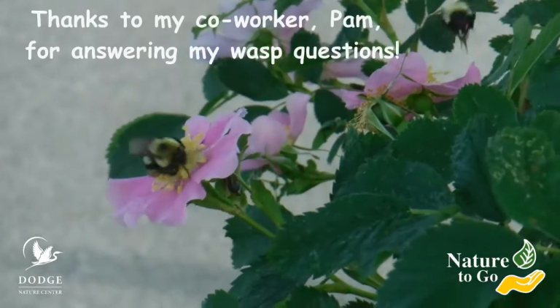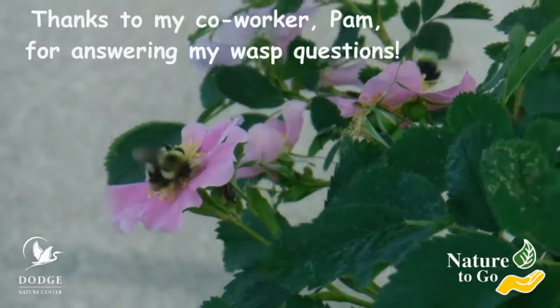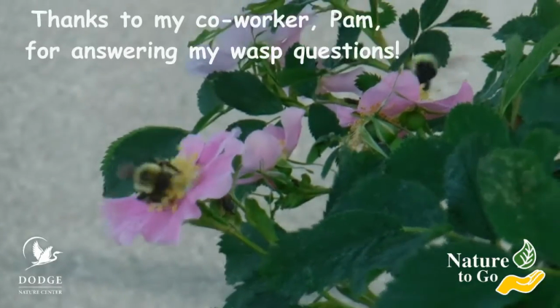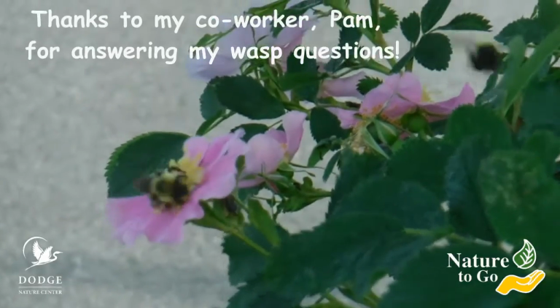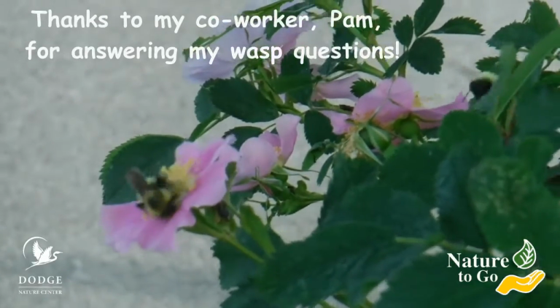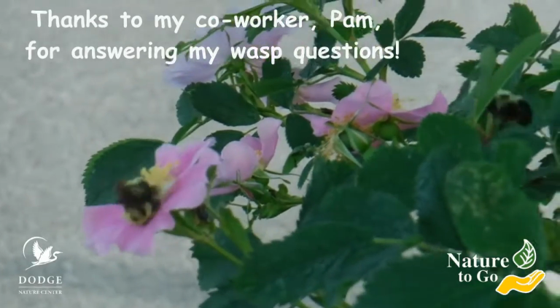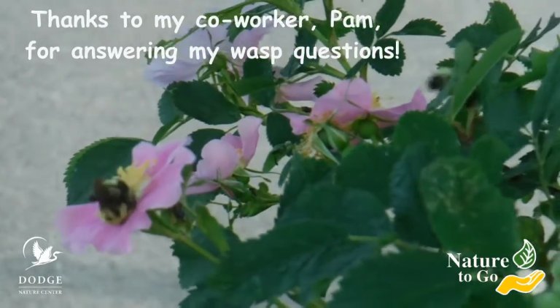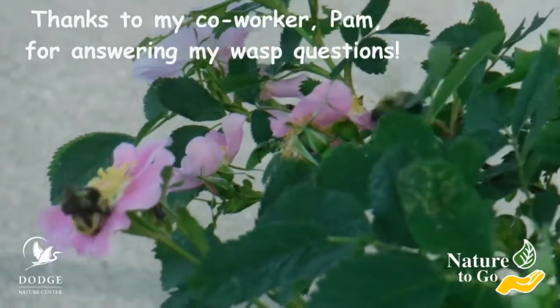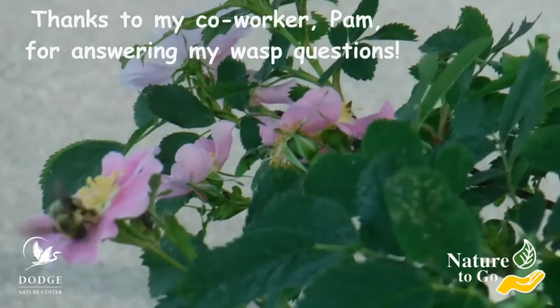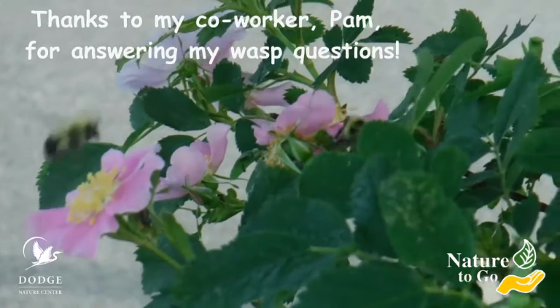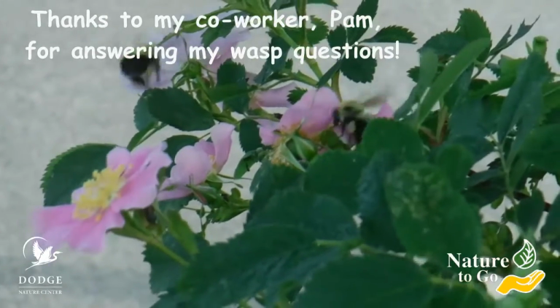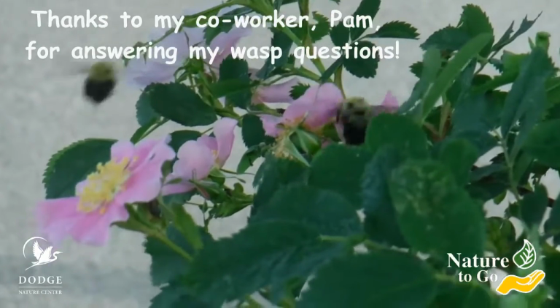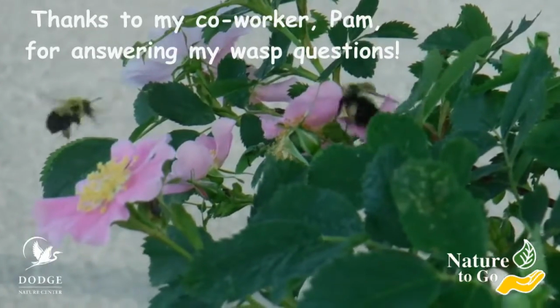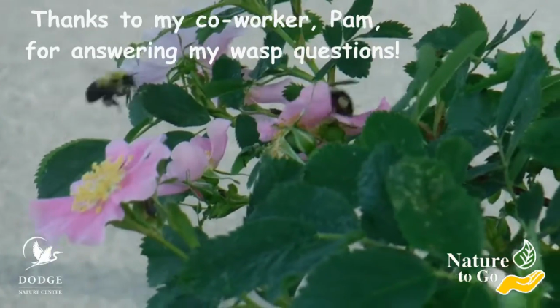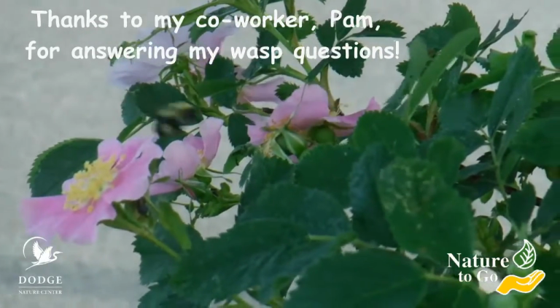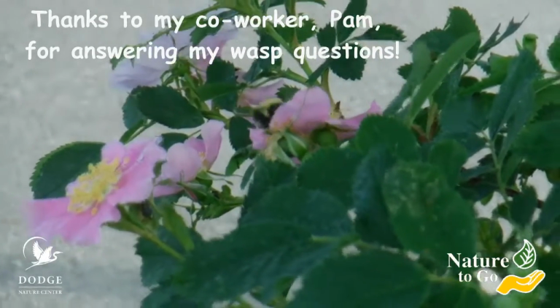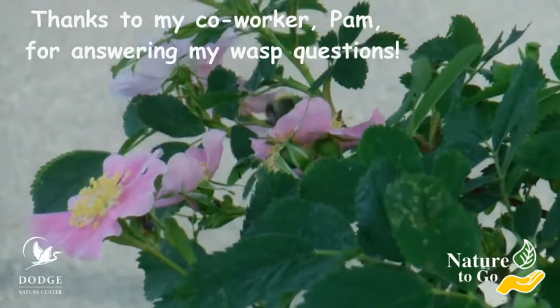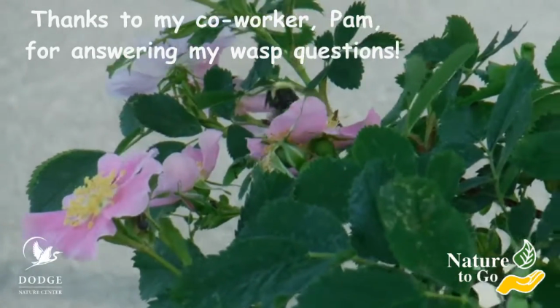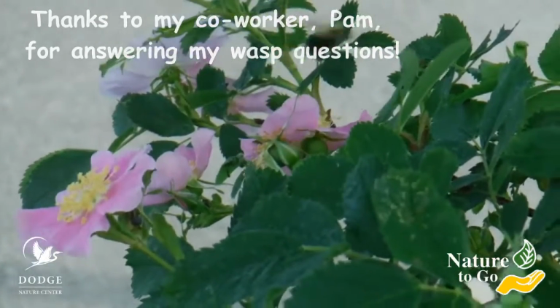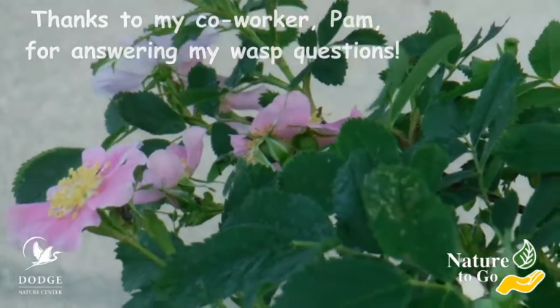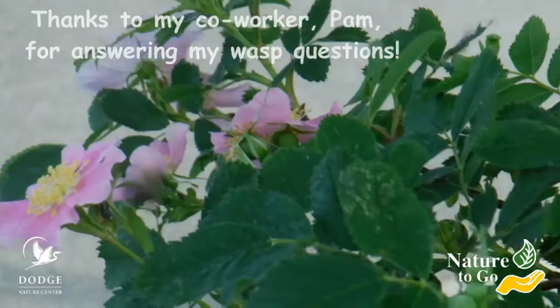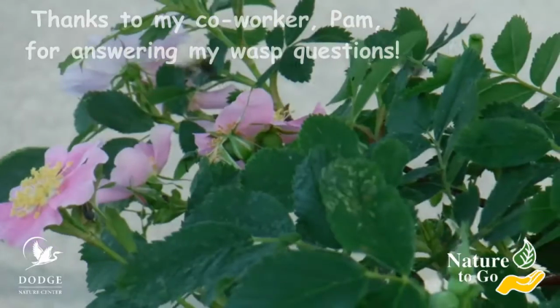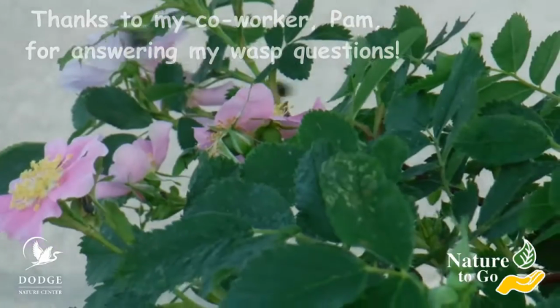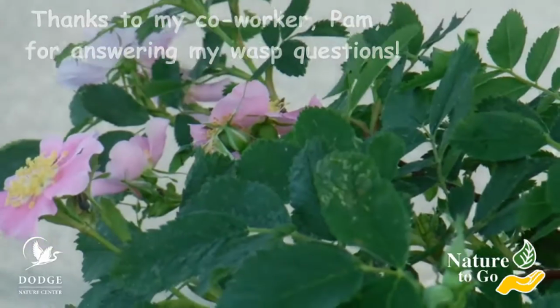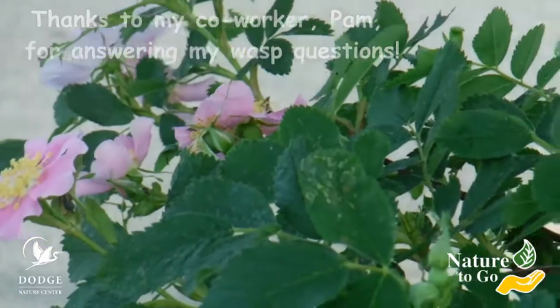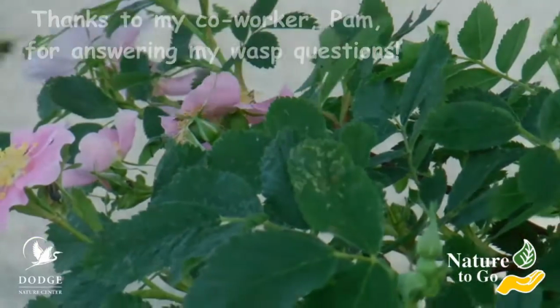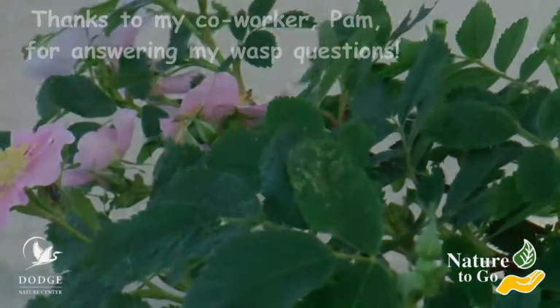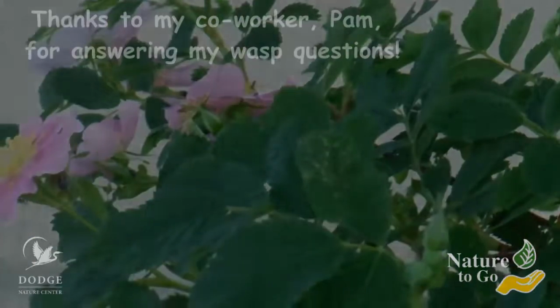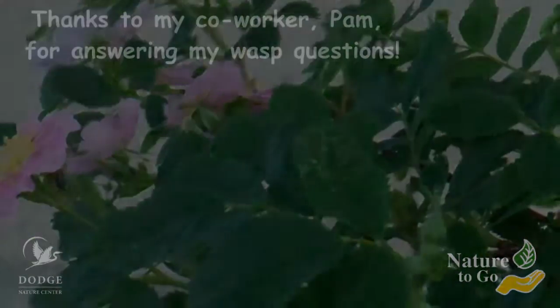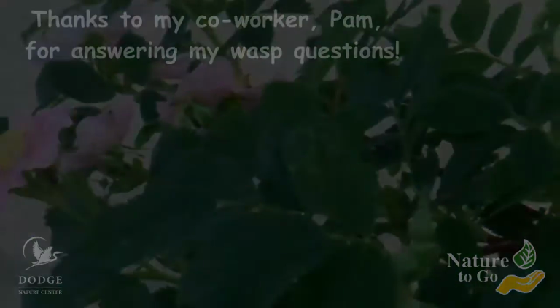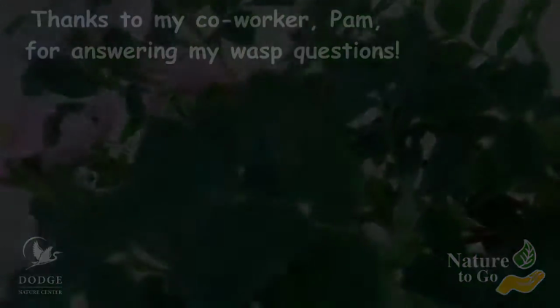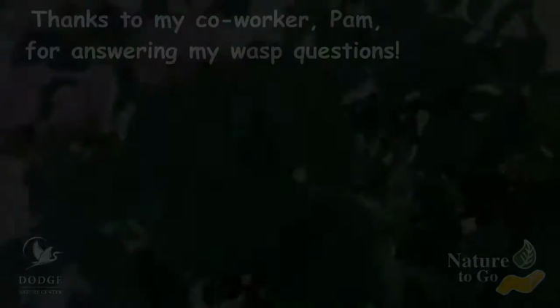I hope you have a little better idea of how to identify some of those yellow stripy things that are zooming around. Thanks for joining me for this episode of Nature to Go, and we'll talk to you again next time.